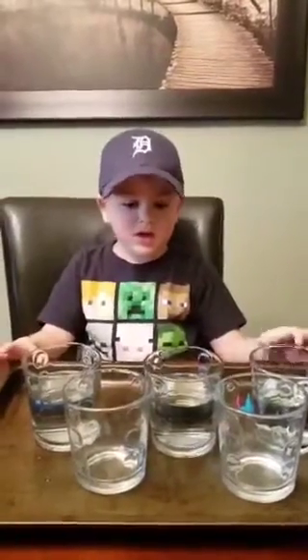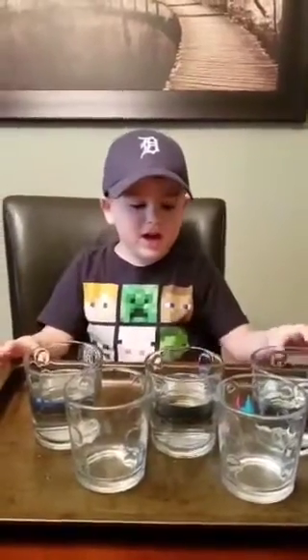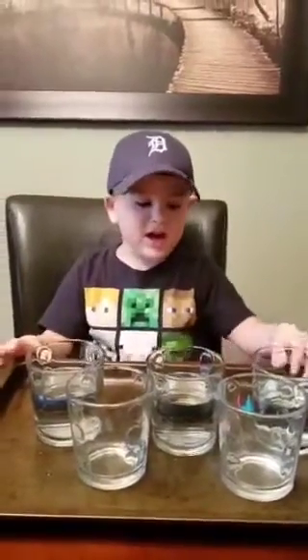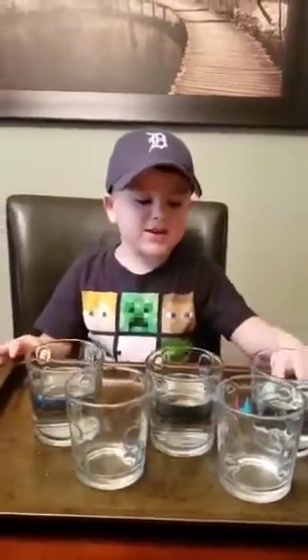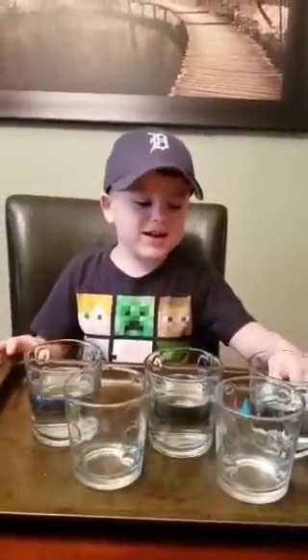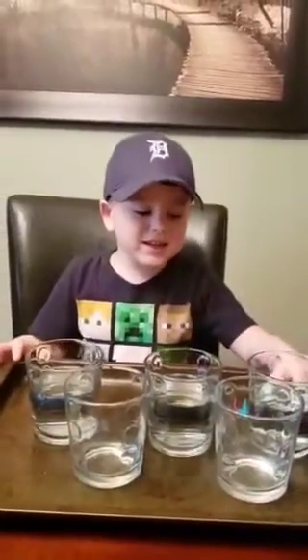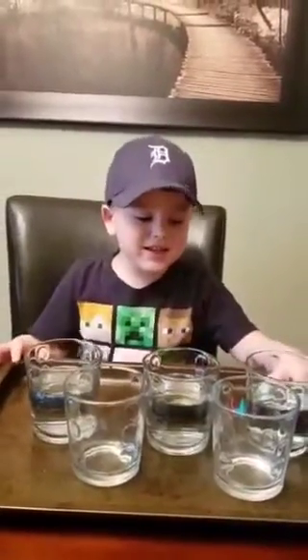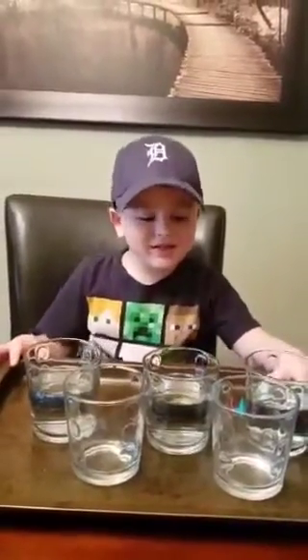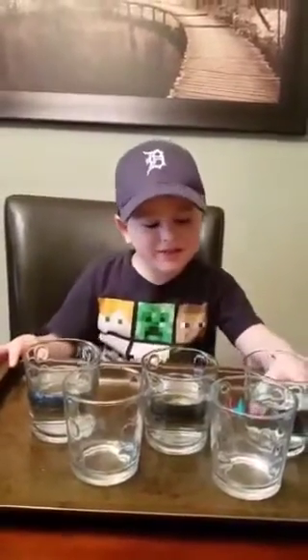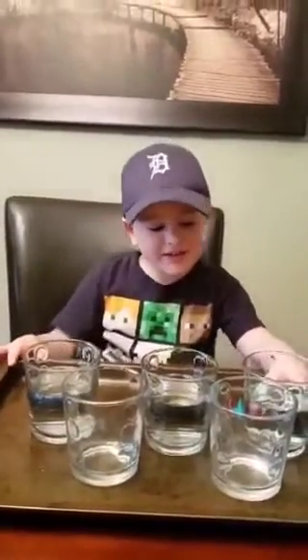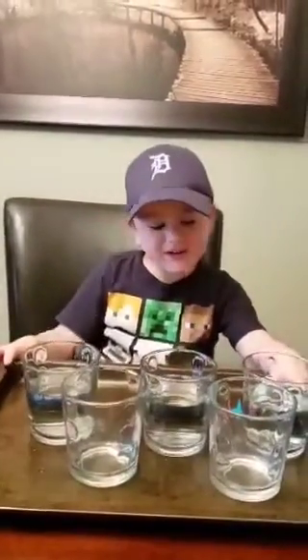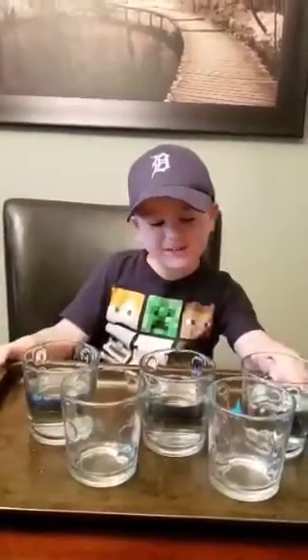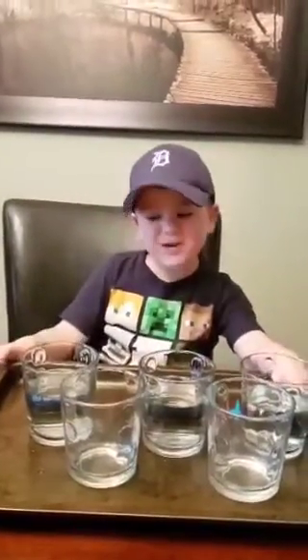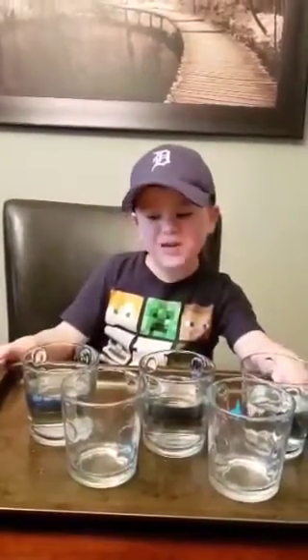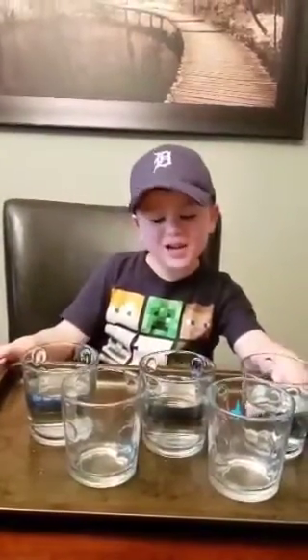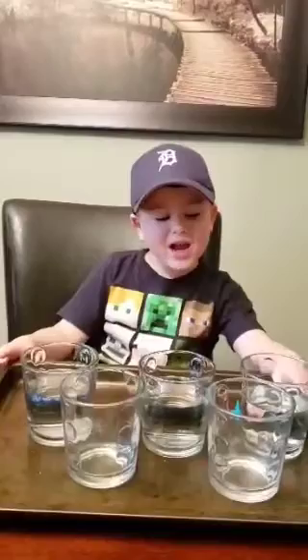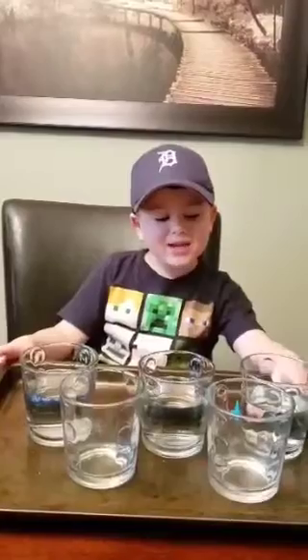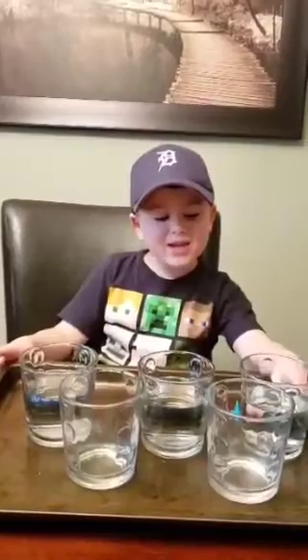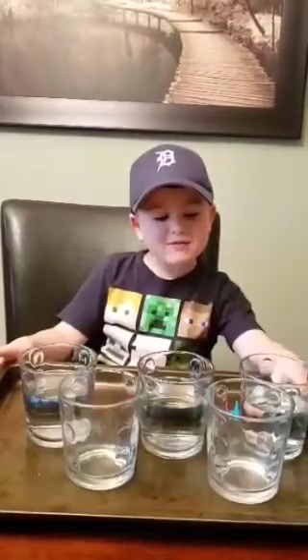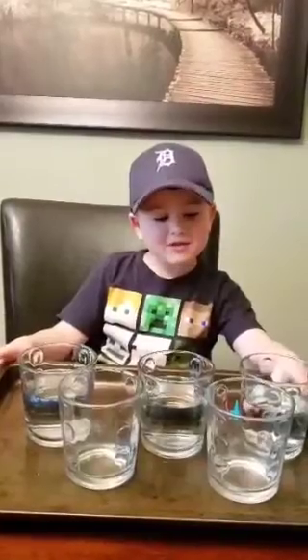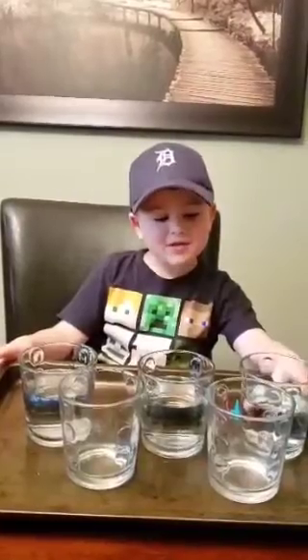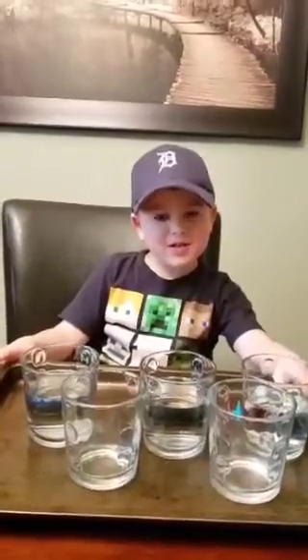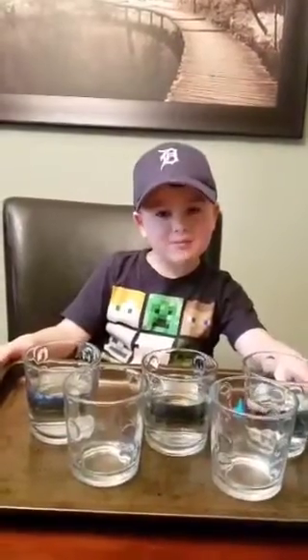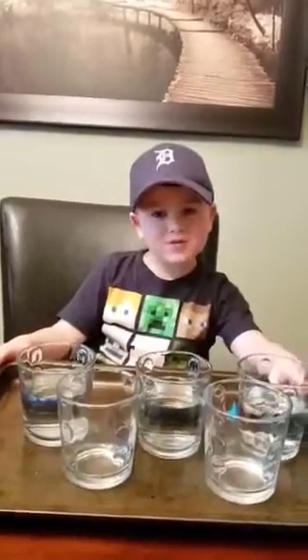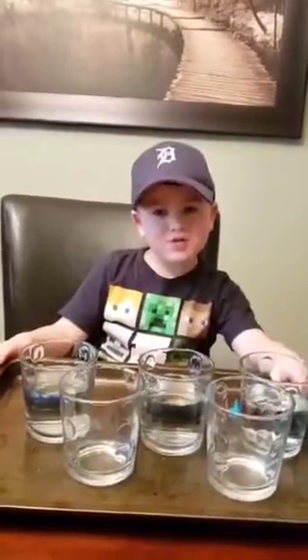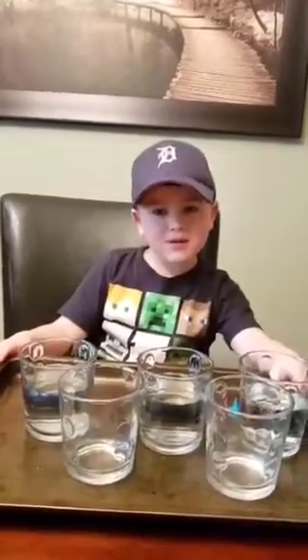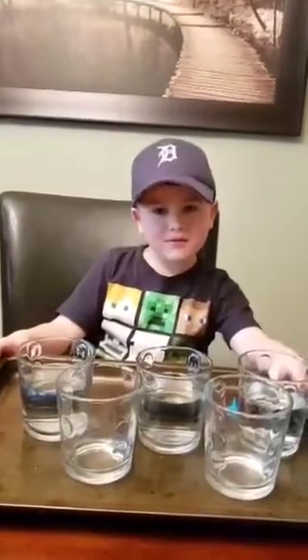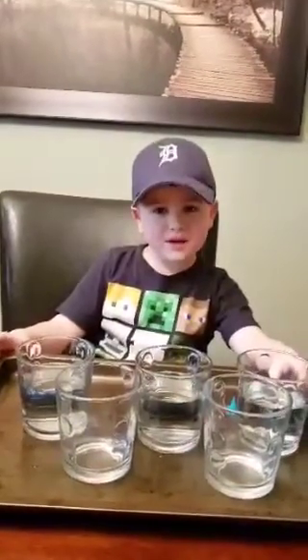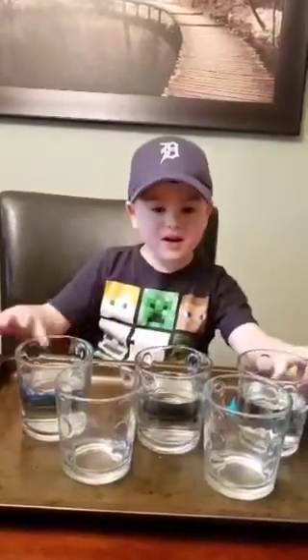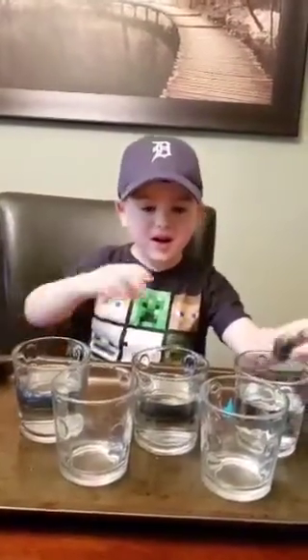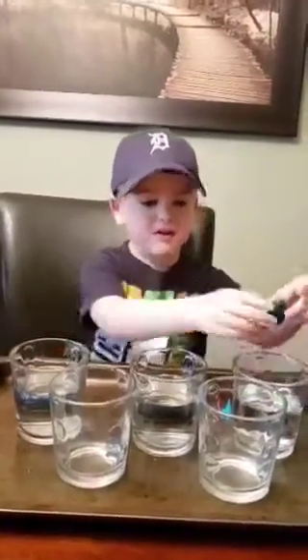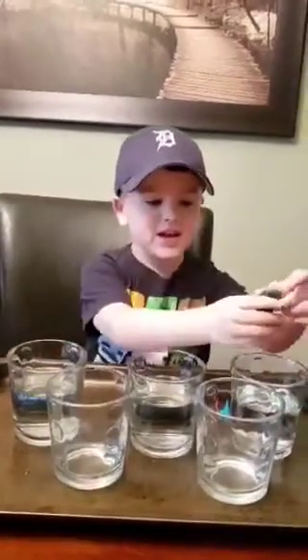Hi guys, today we're doing another experiment. Today we're doing touch transfer. Are you ready?